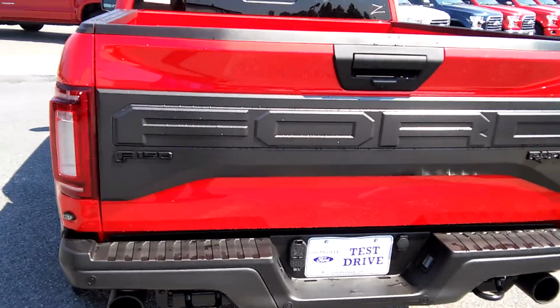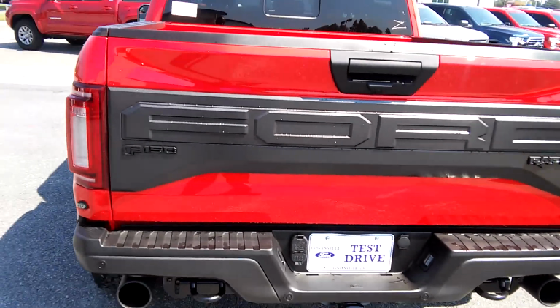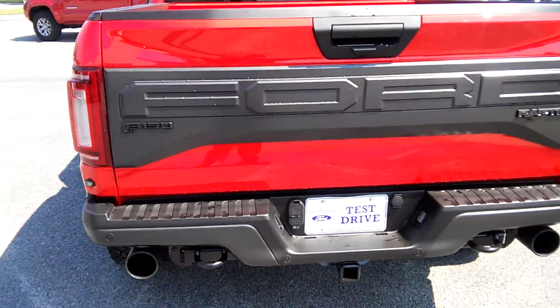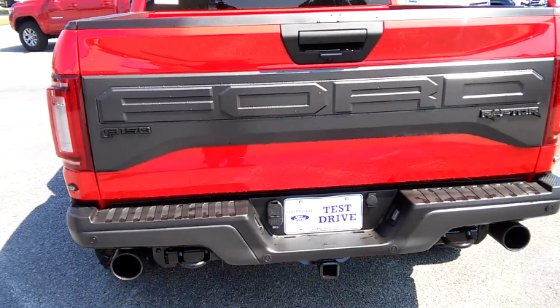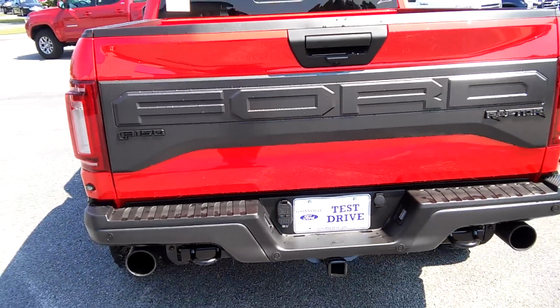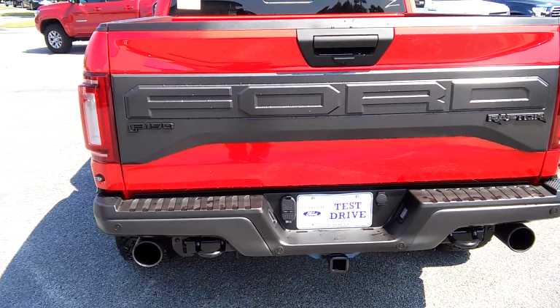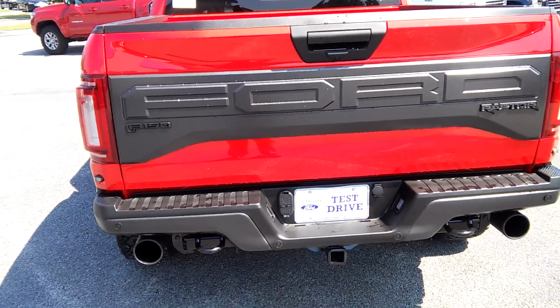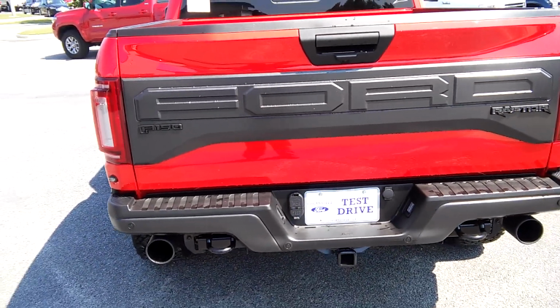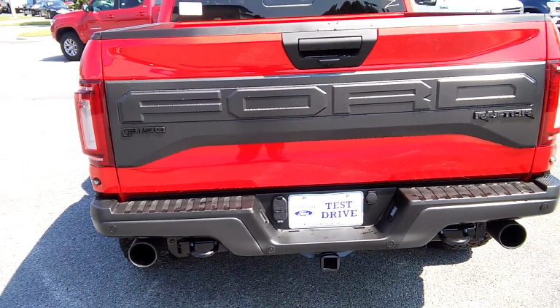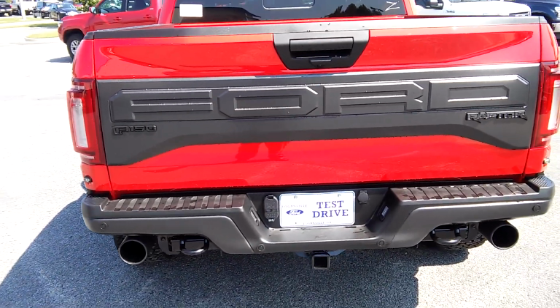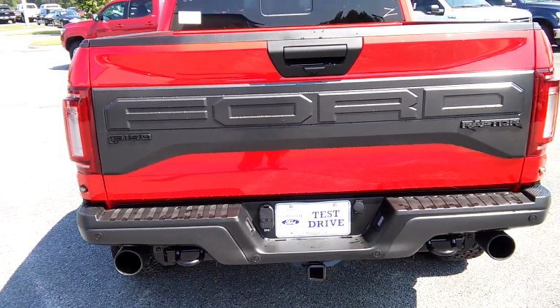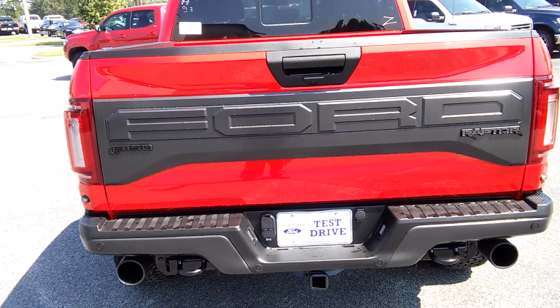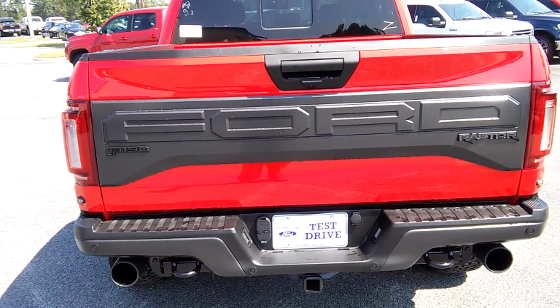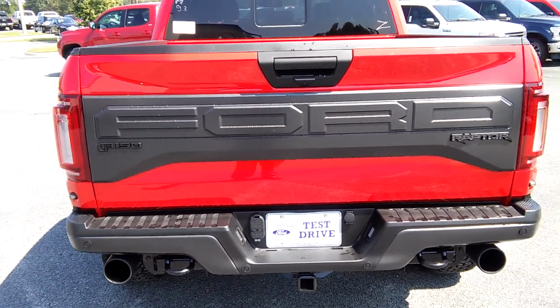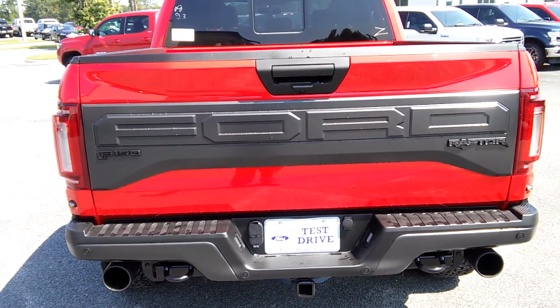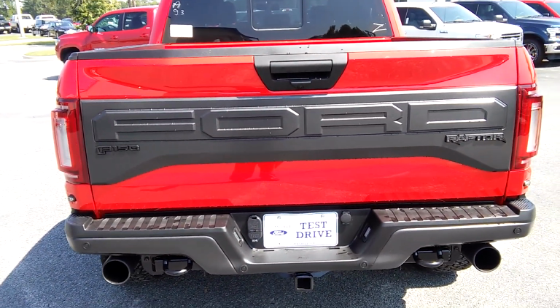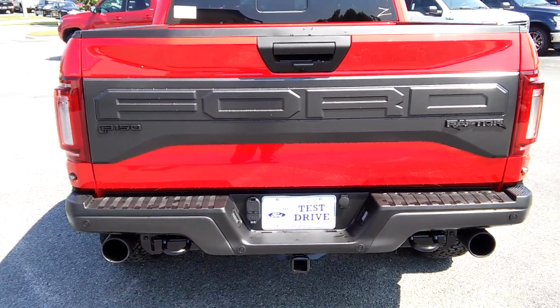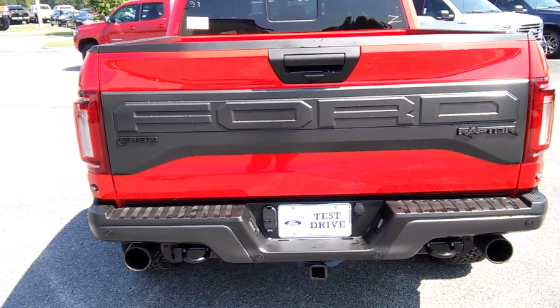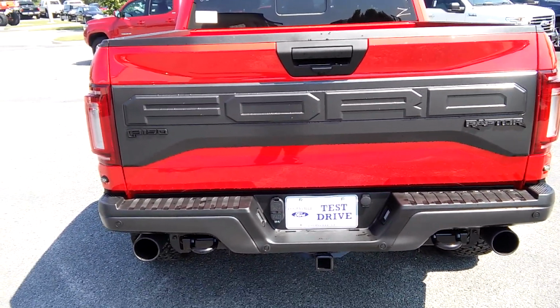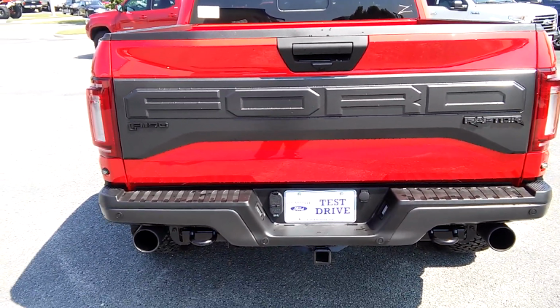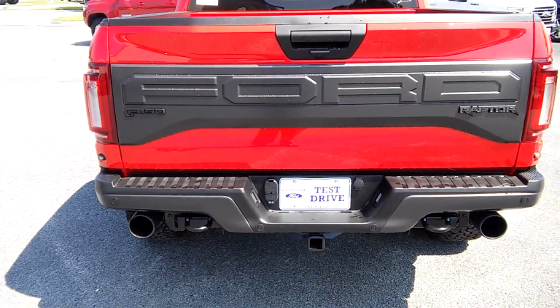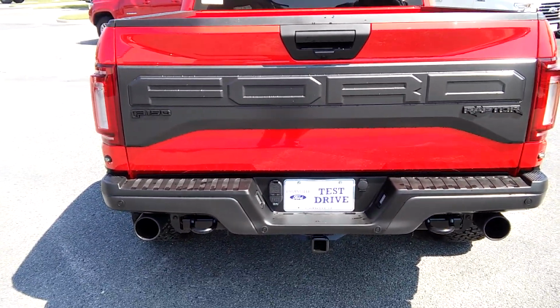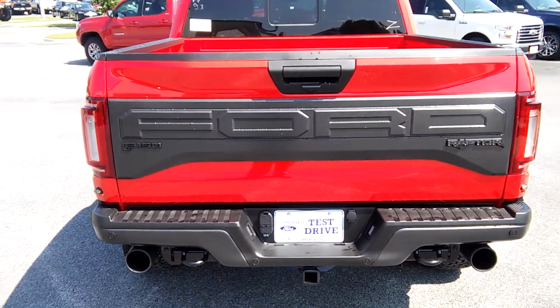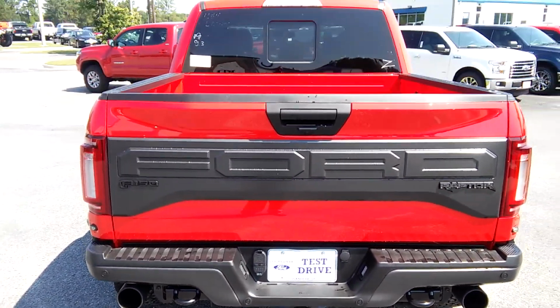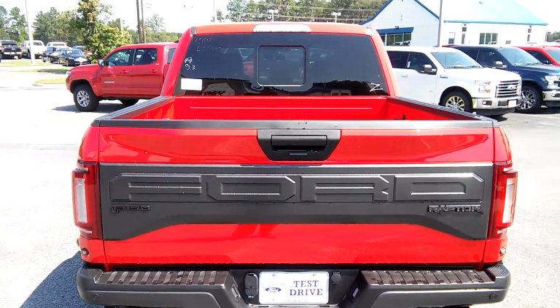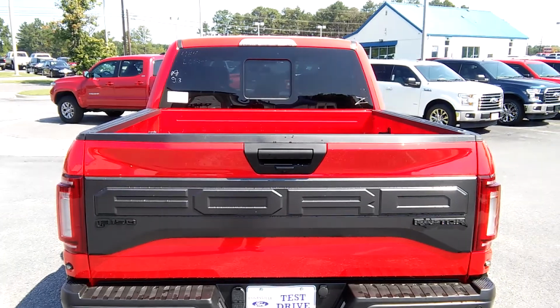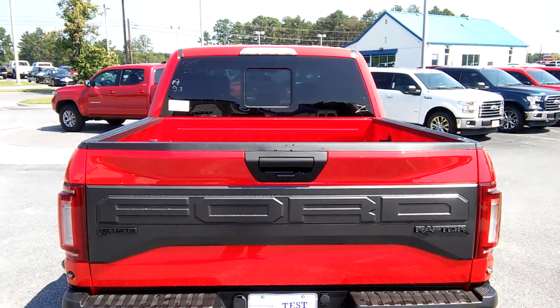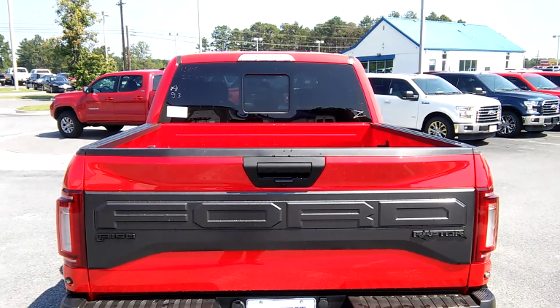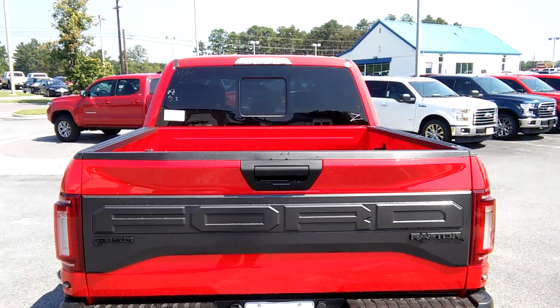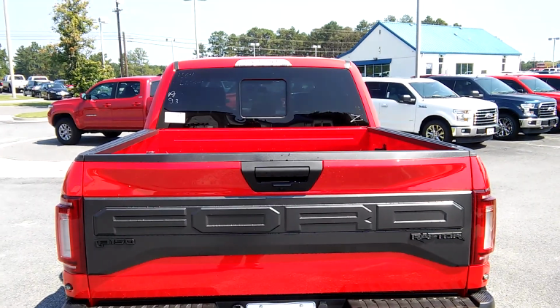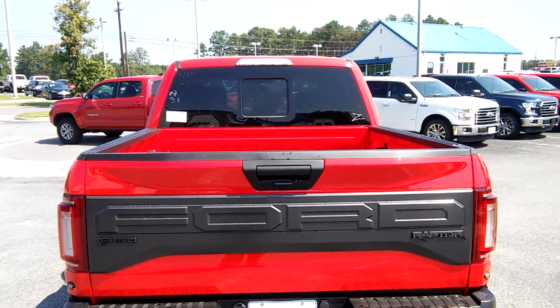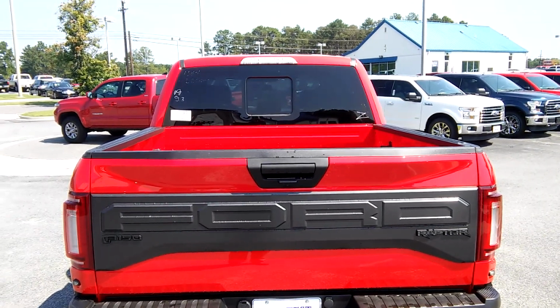Also comes with a rear tow hitch, parking sensors, and a rear power sliding window.